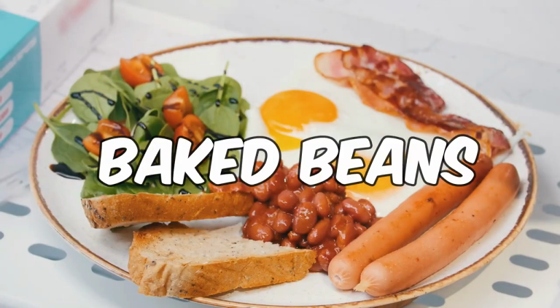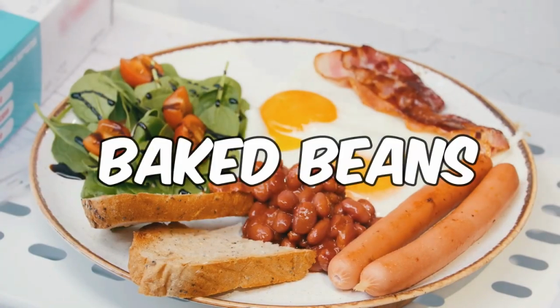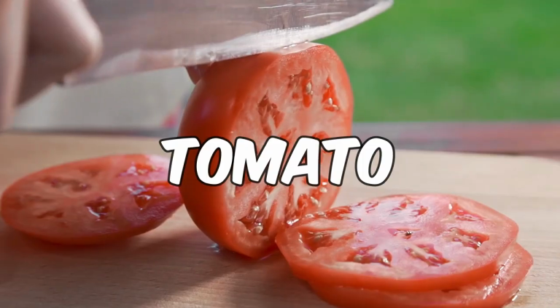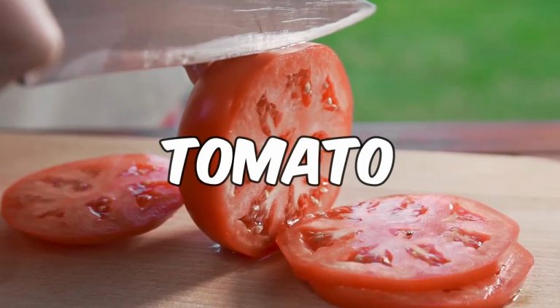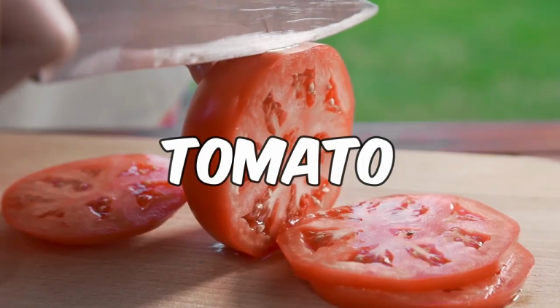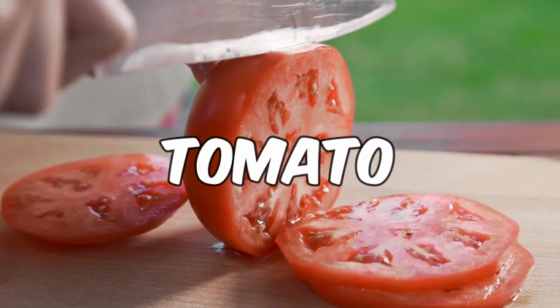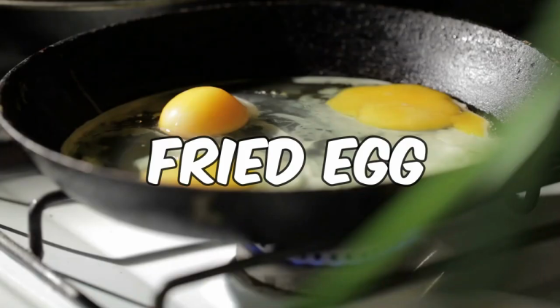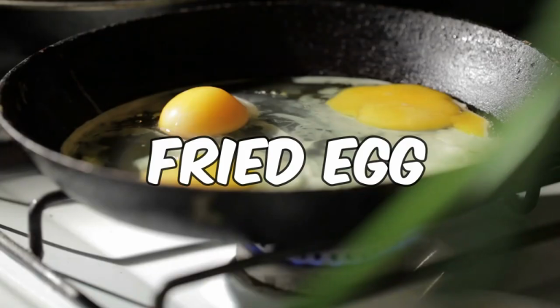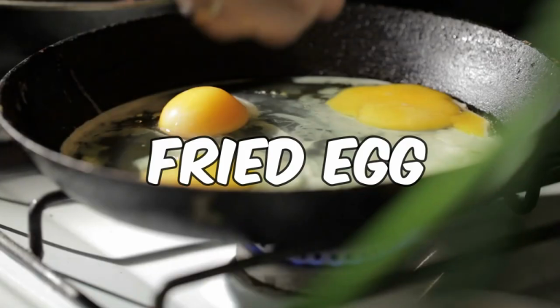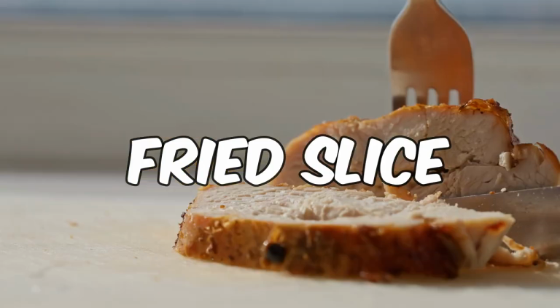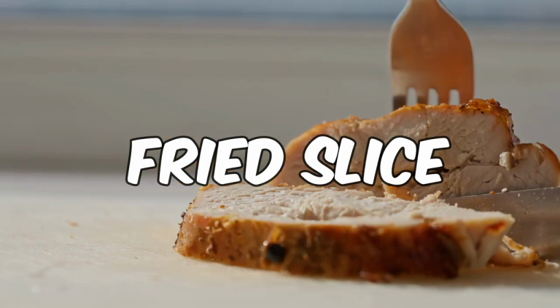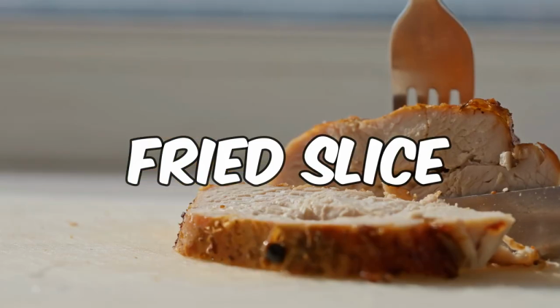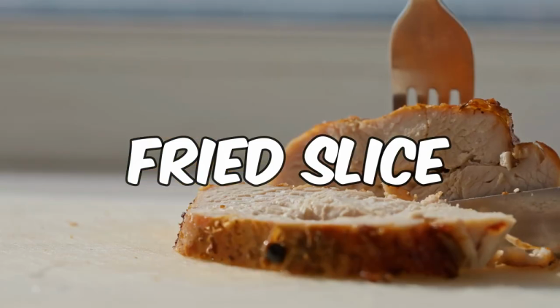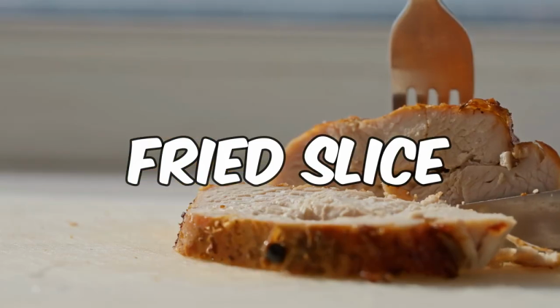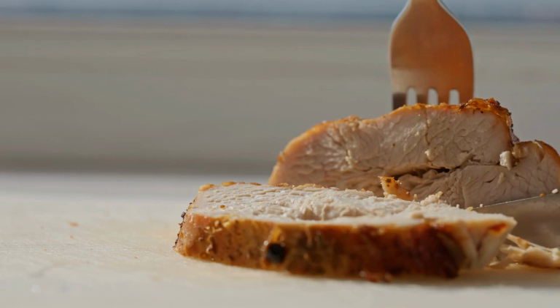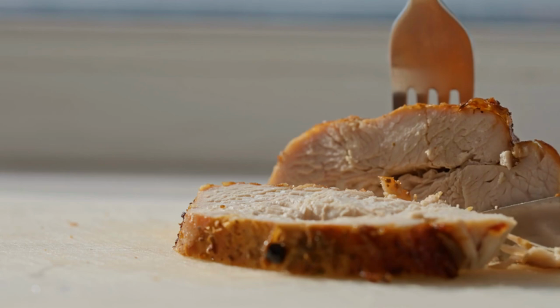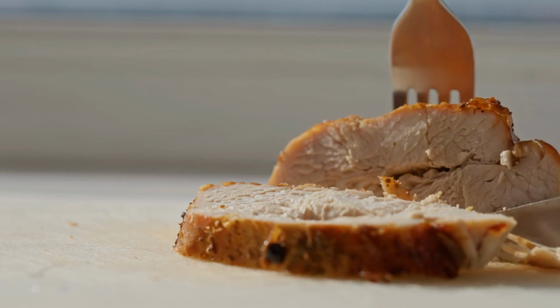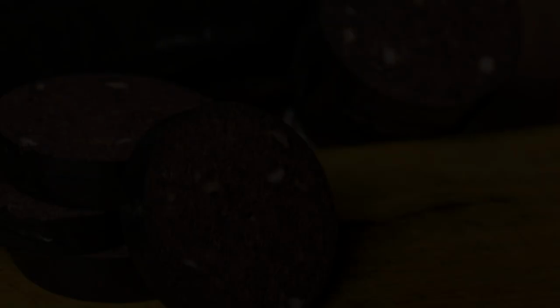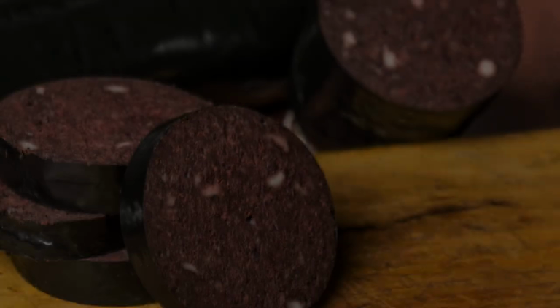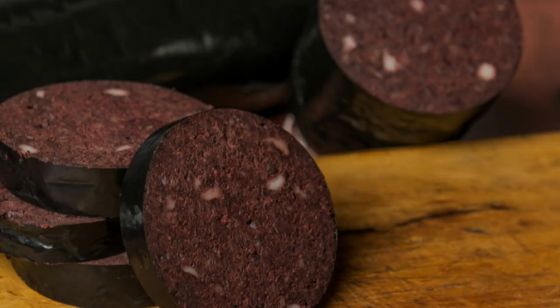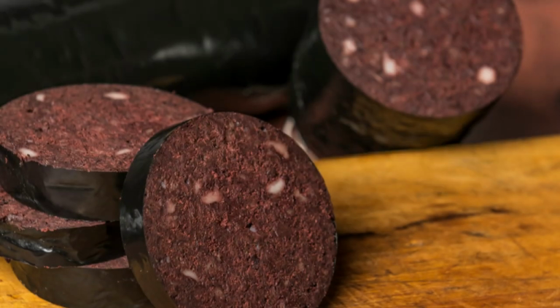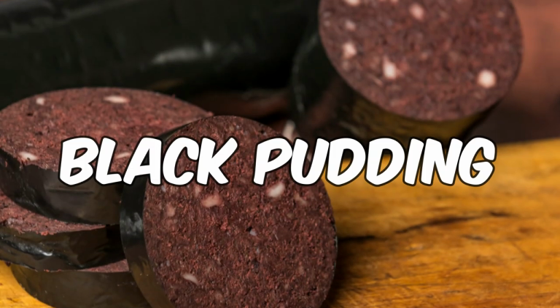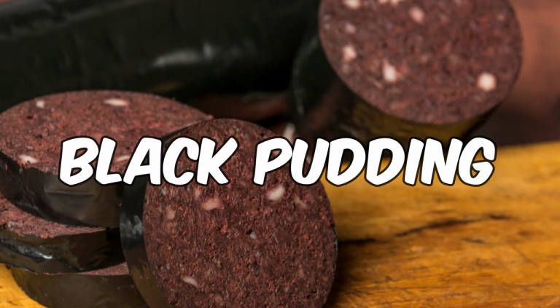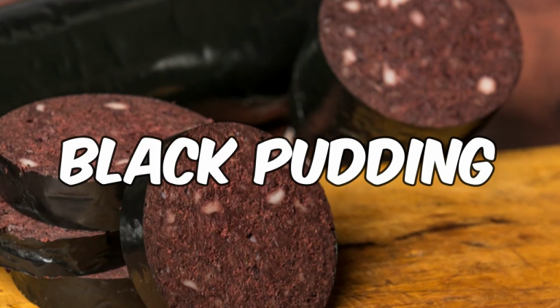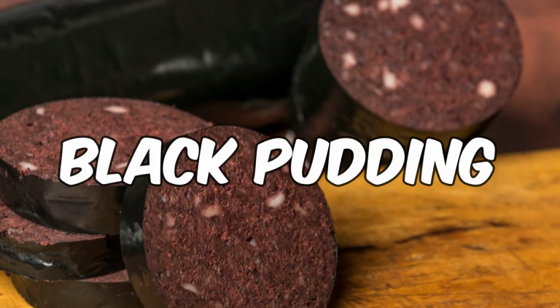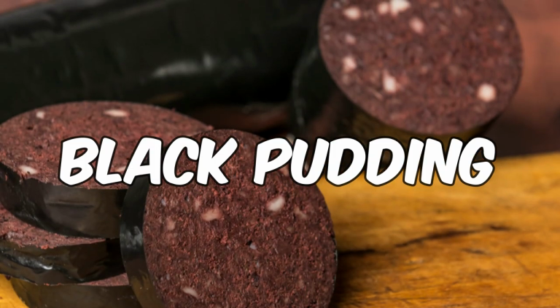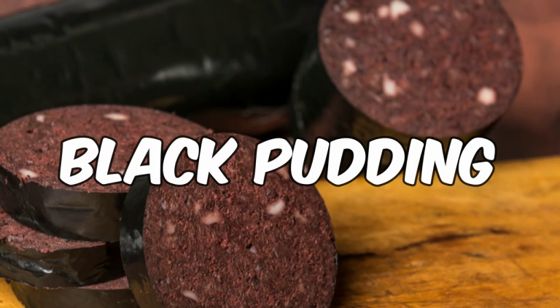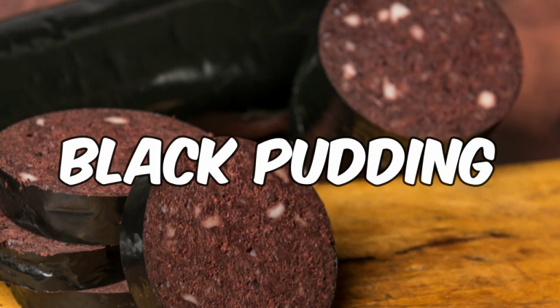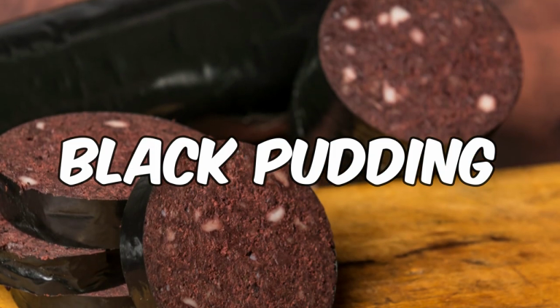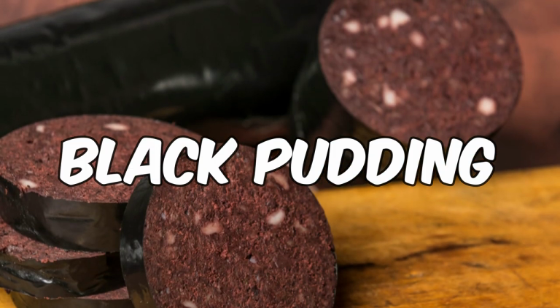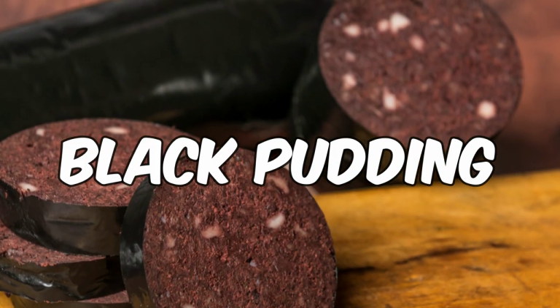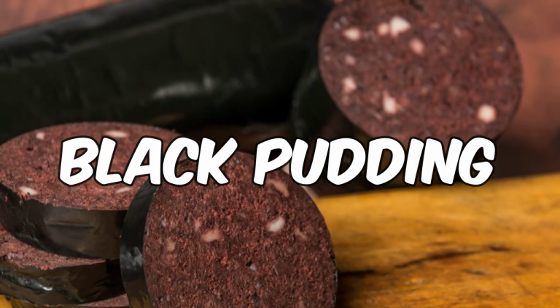Head to a classic café and go for the full works: sausage, bacon, baked beans, tomato, fried egg, fried slice, and of course a hefty slice of black pudding.